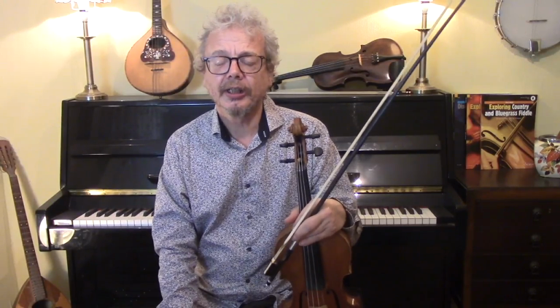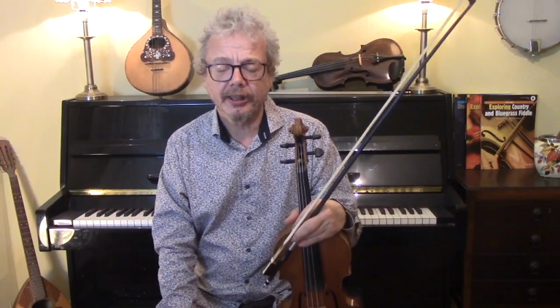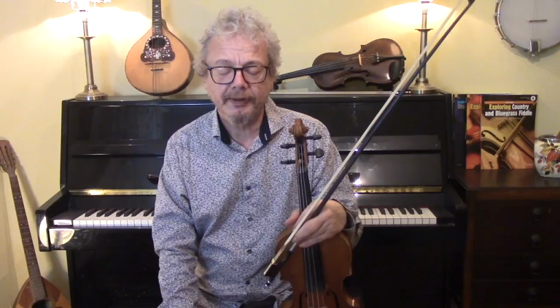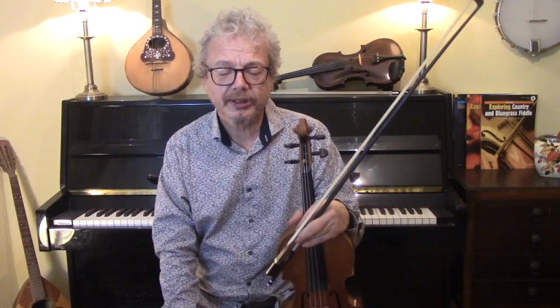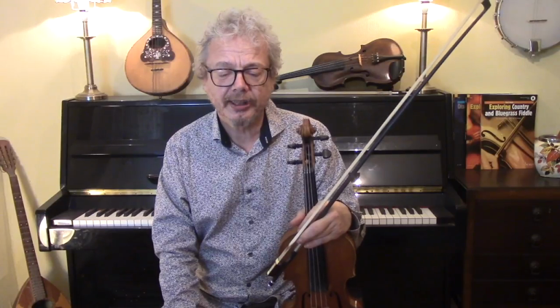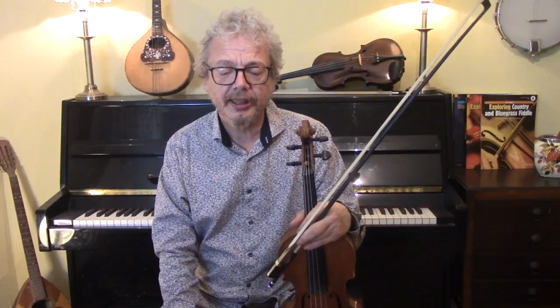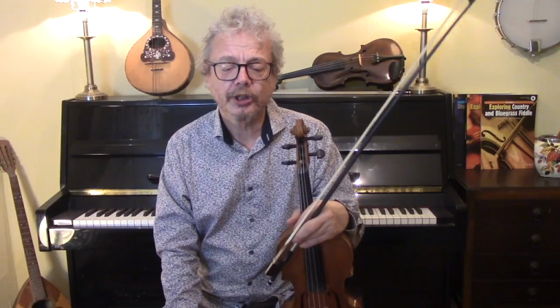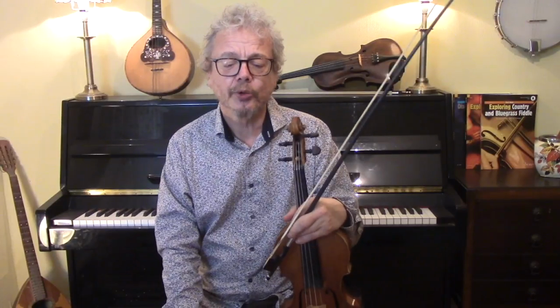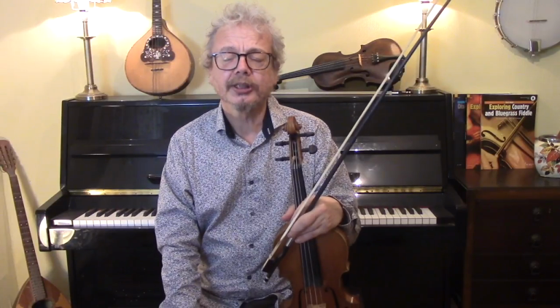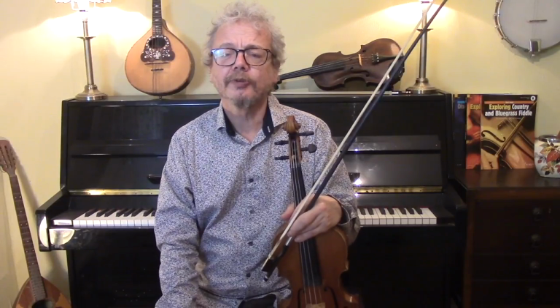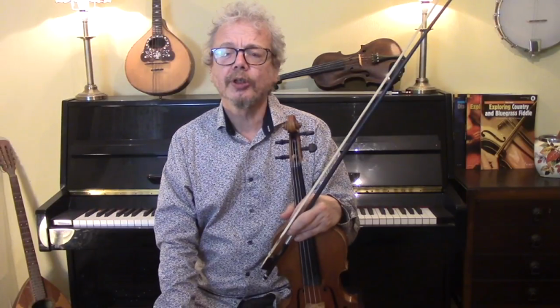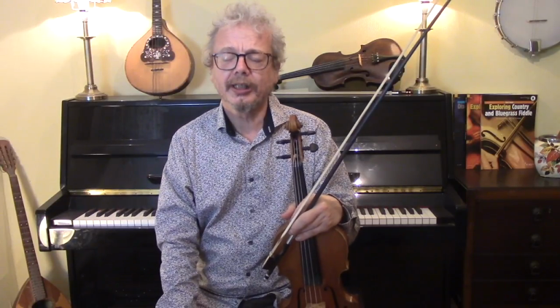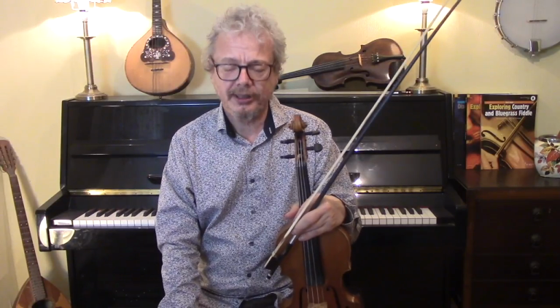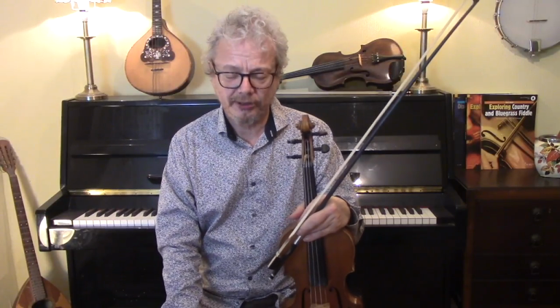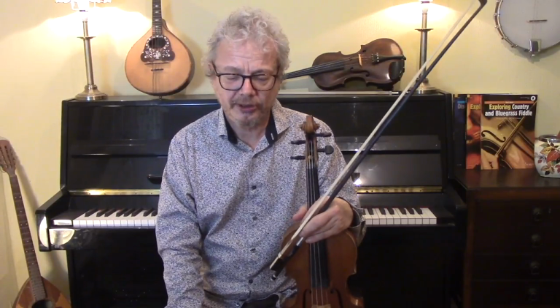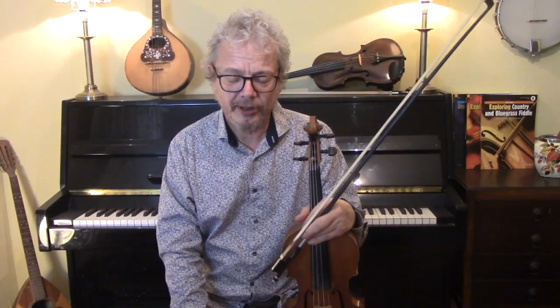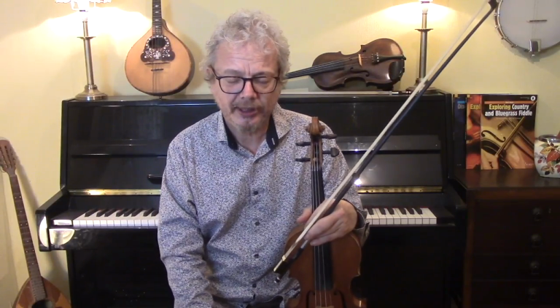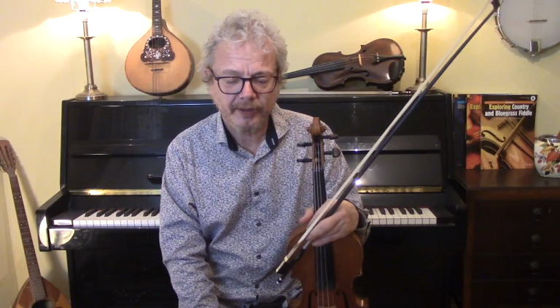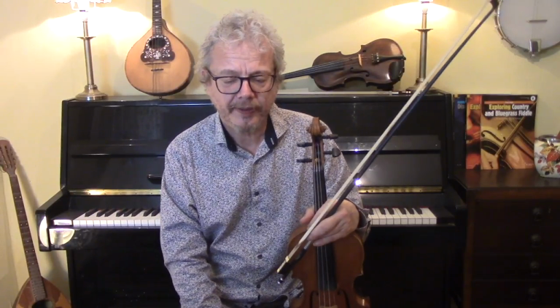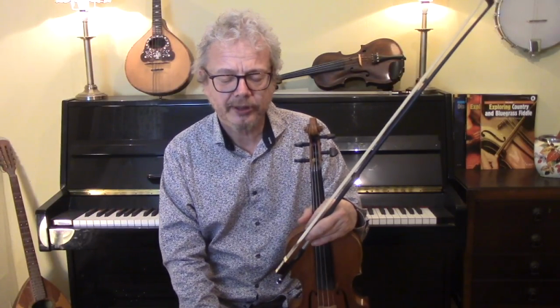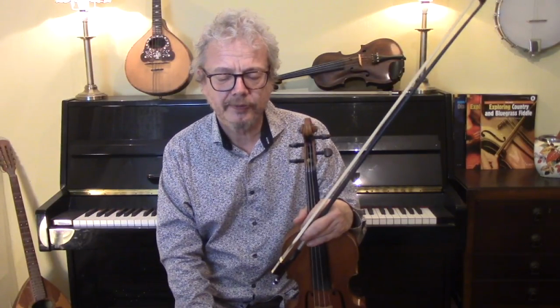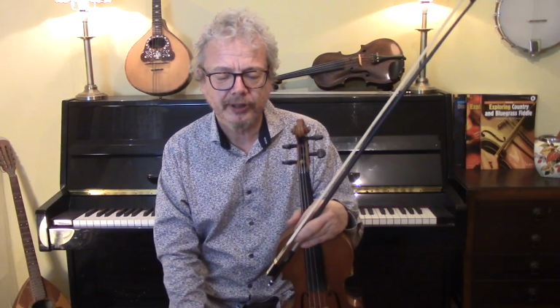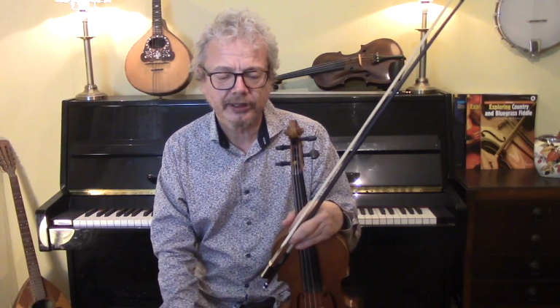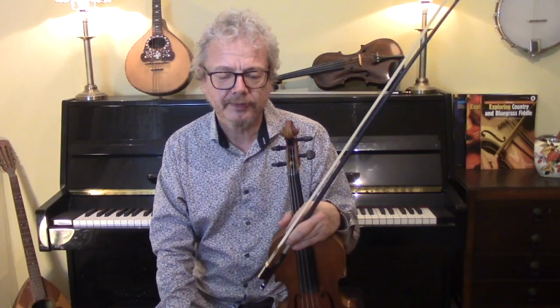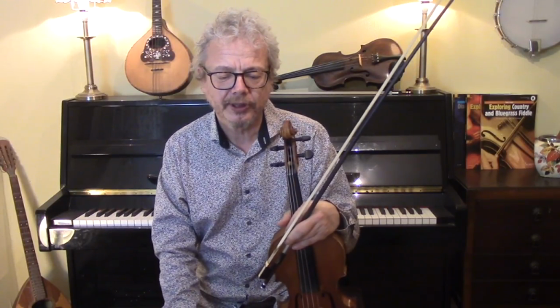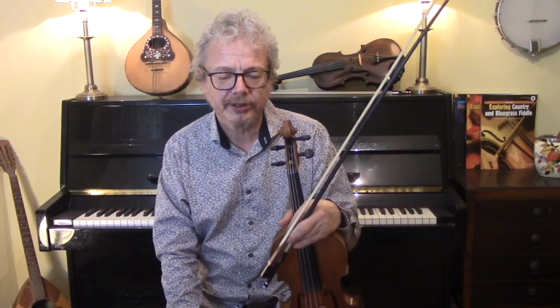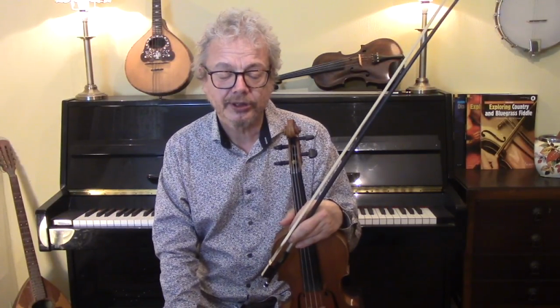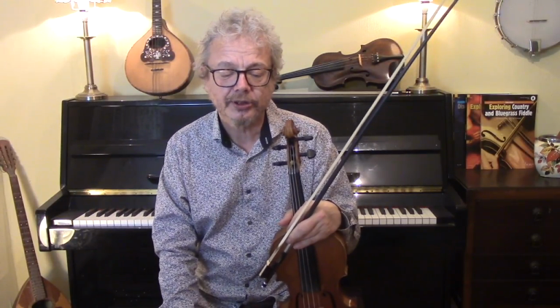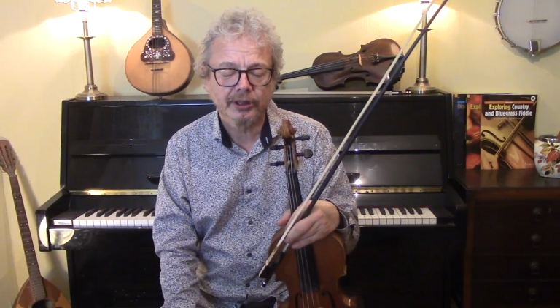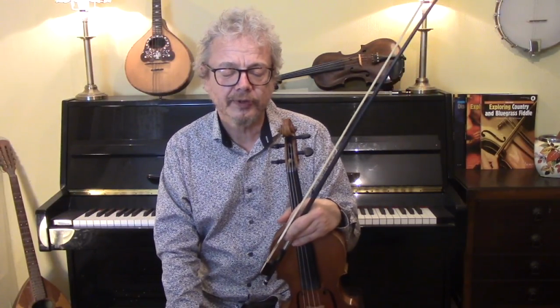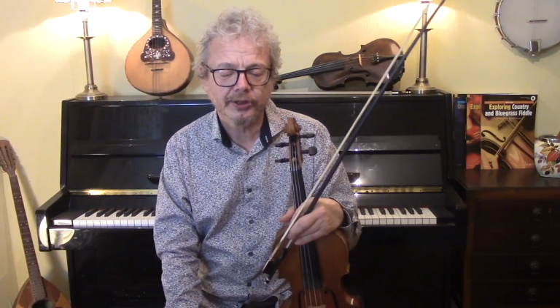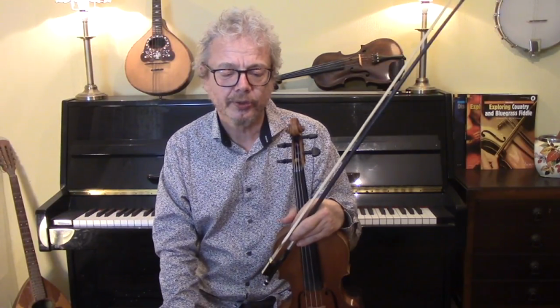This, incidentally, is a request for Hazel, so Hazel, thank you for asking for this, because it's such a lovely tune.